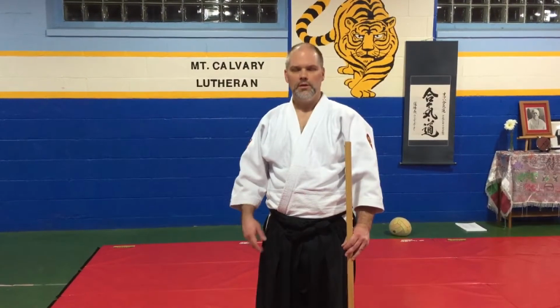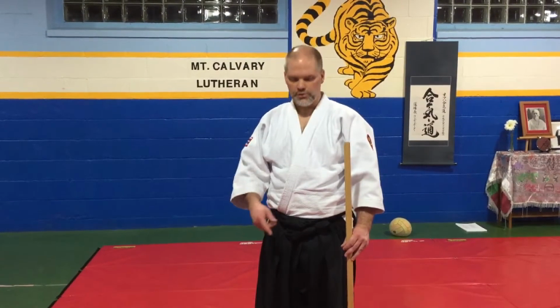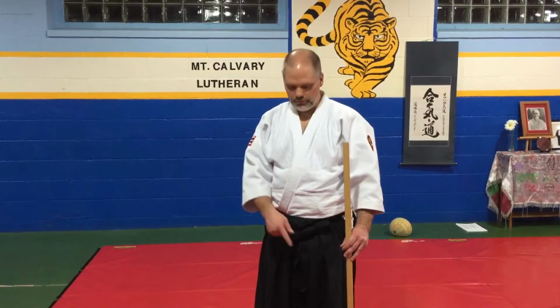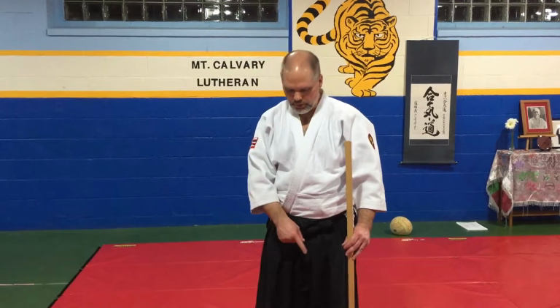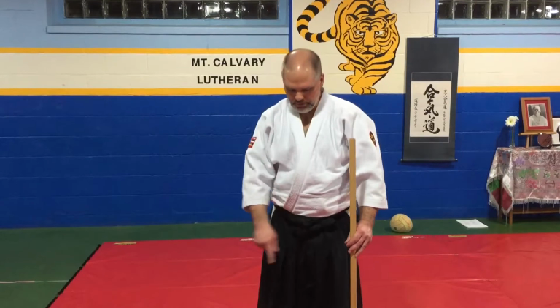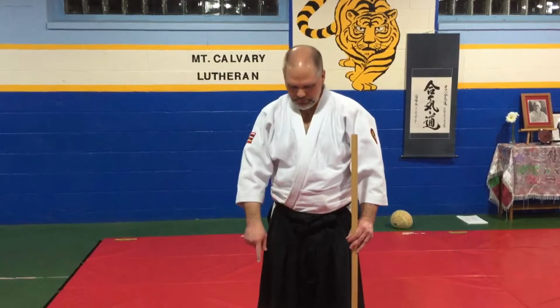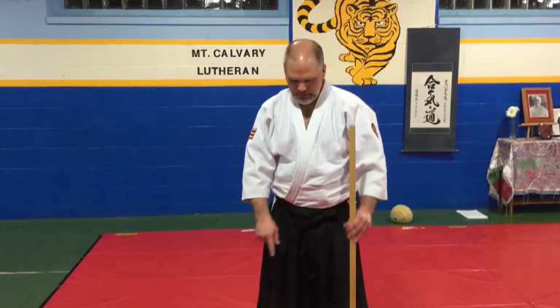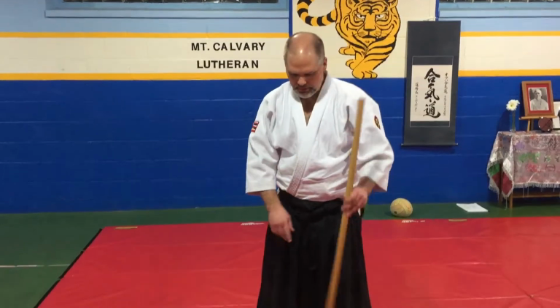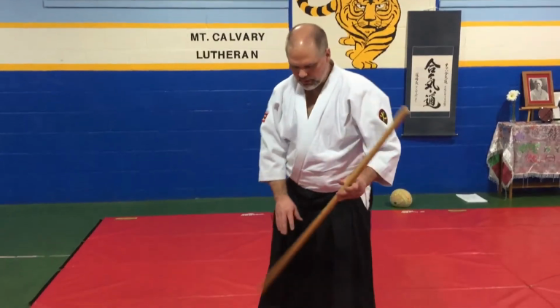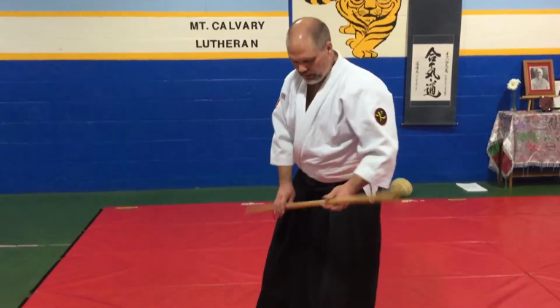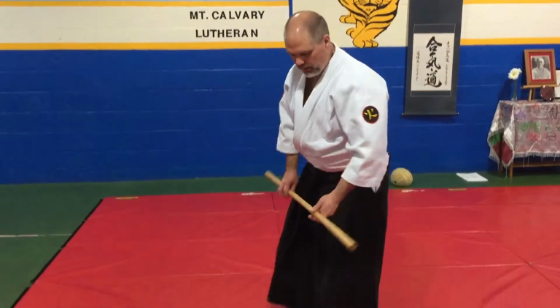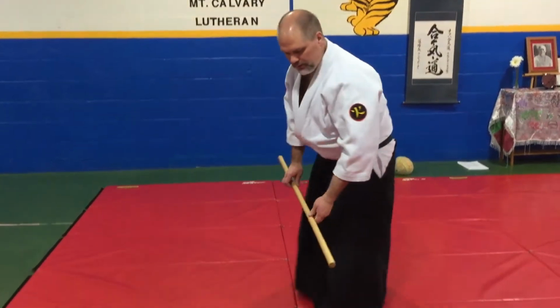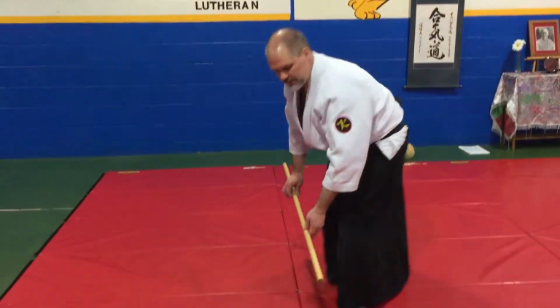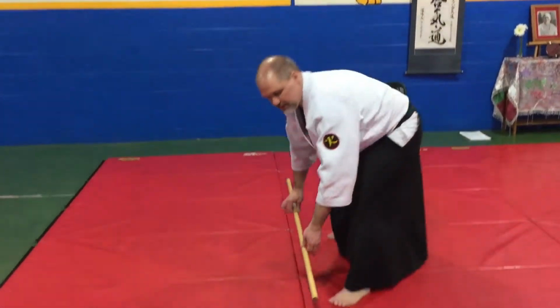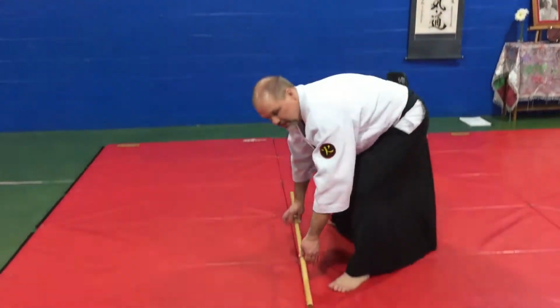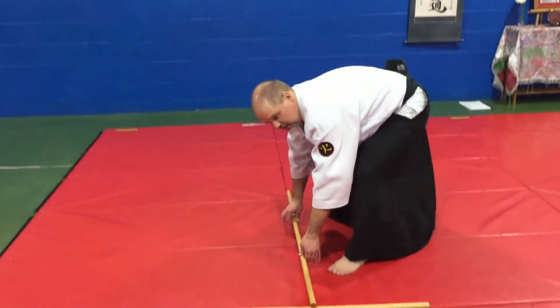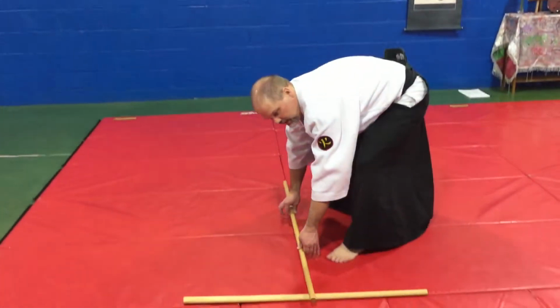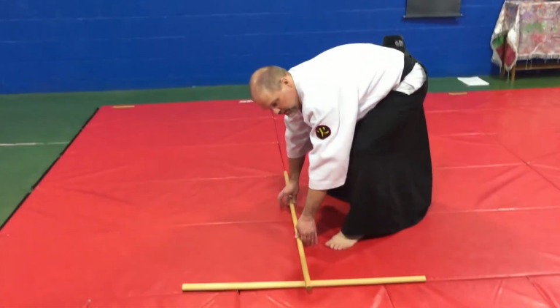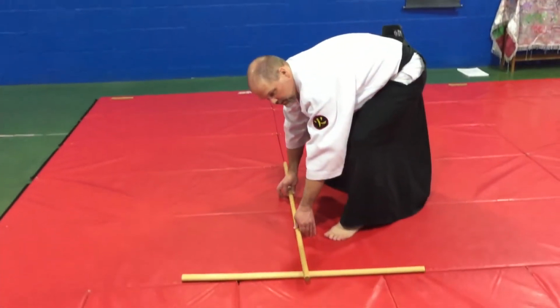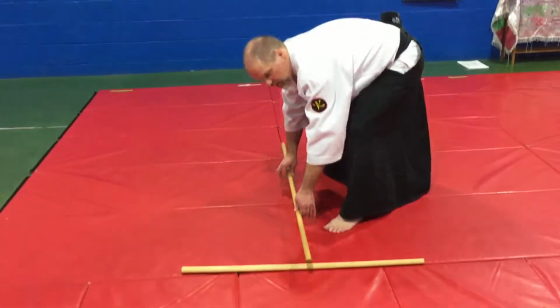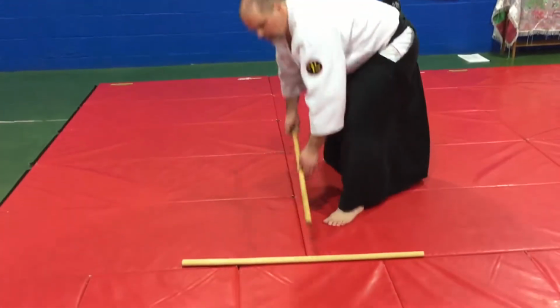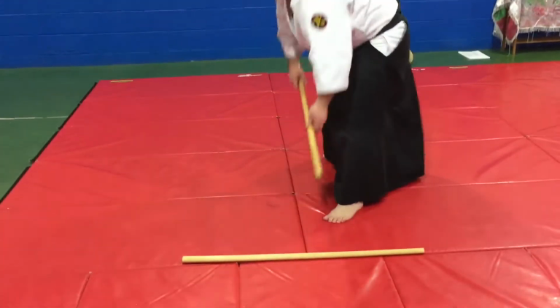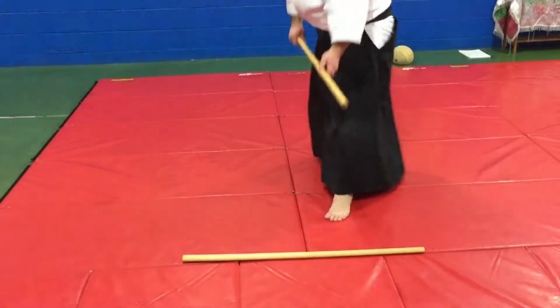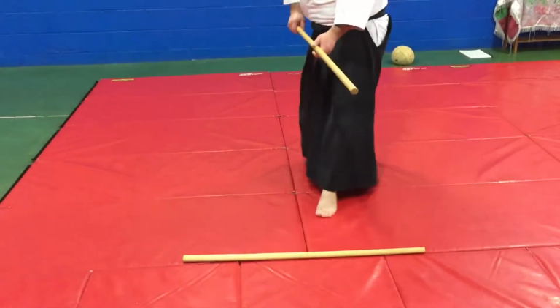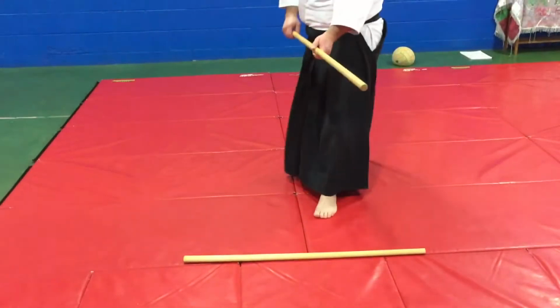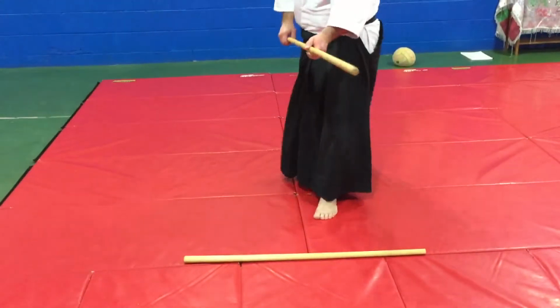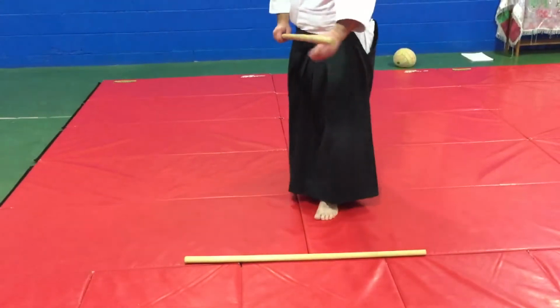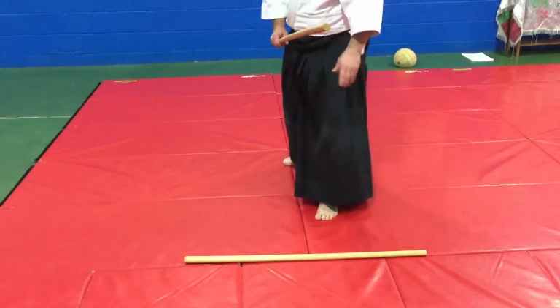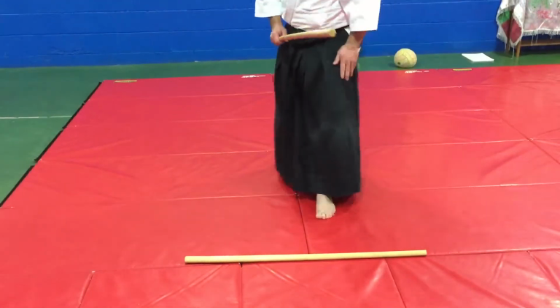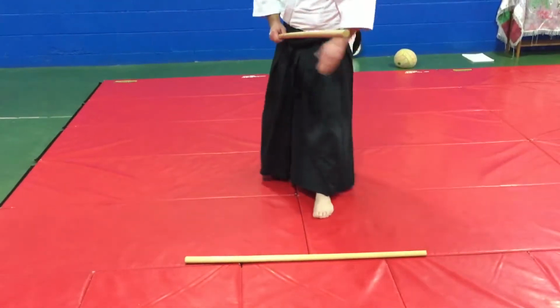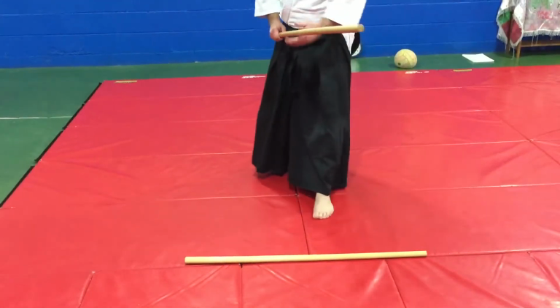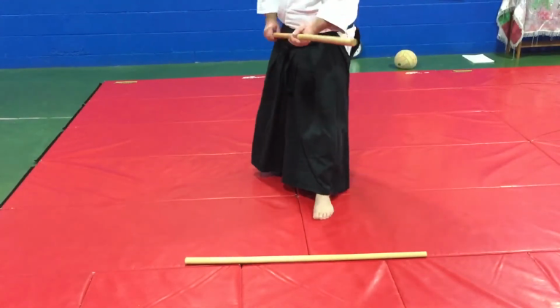So if you look at my feet — if this is a T — I'm going to start out on the line.